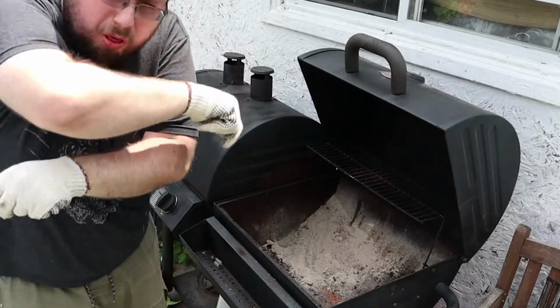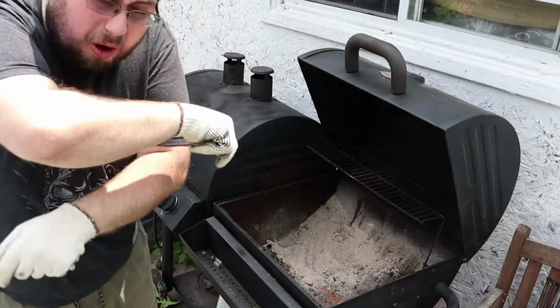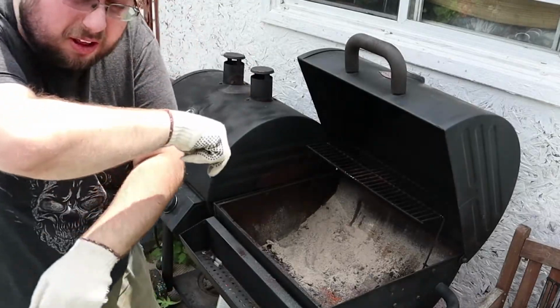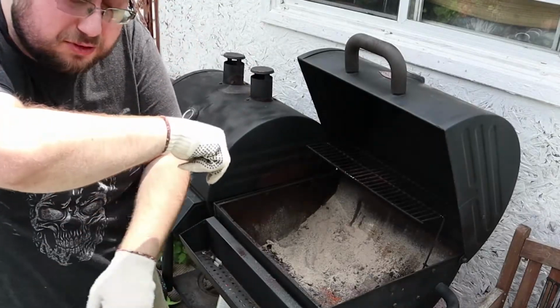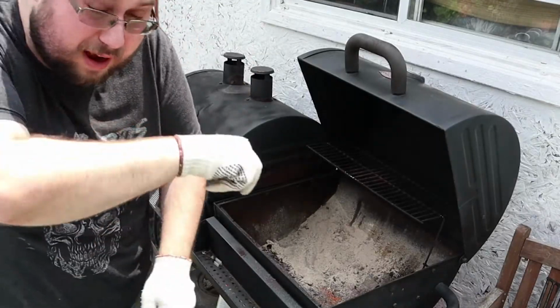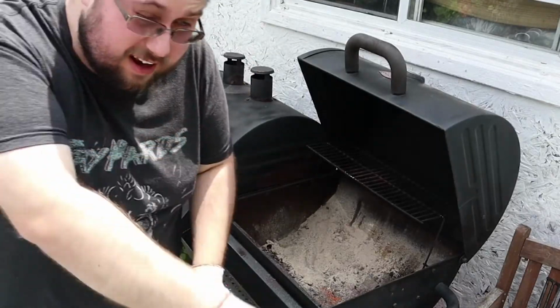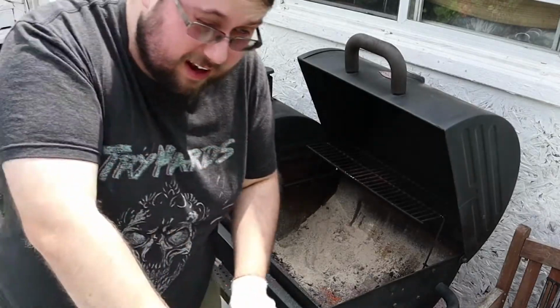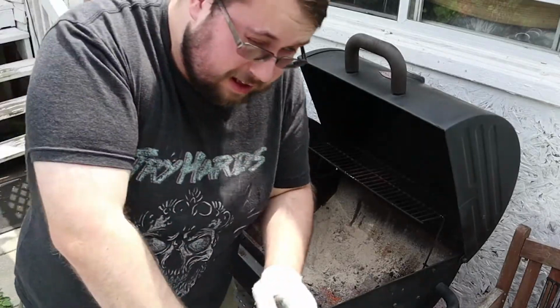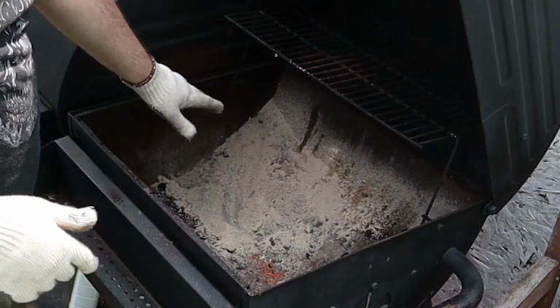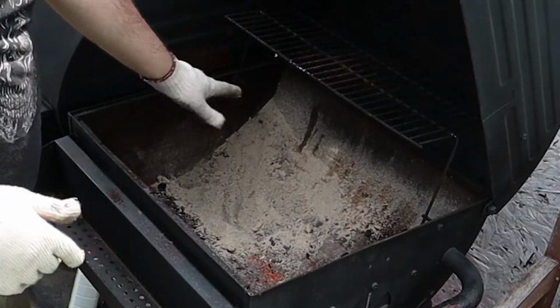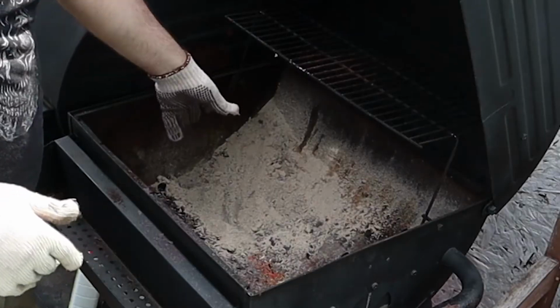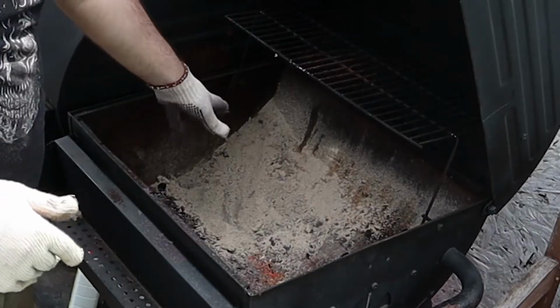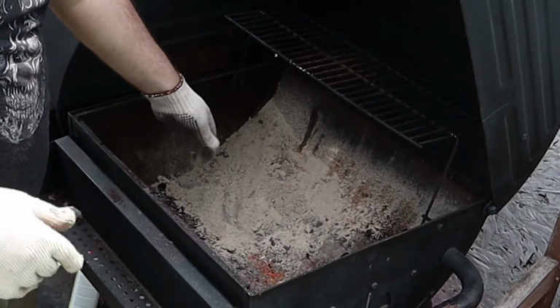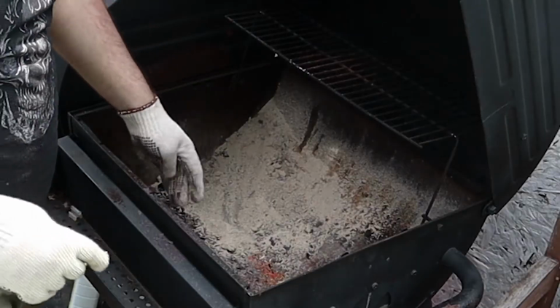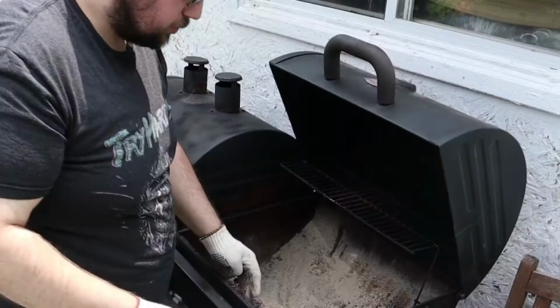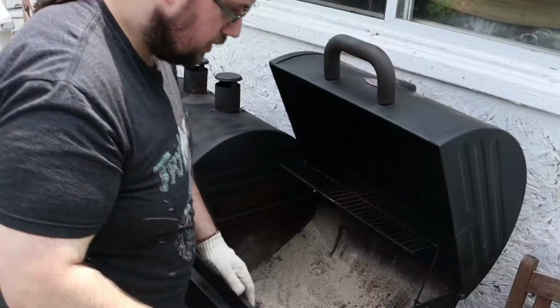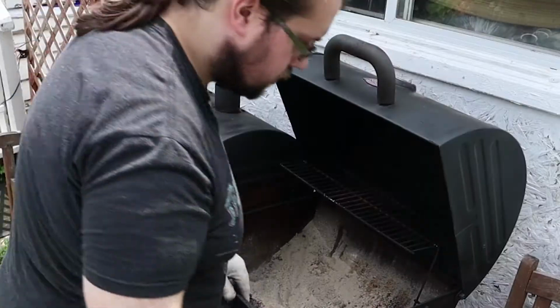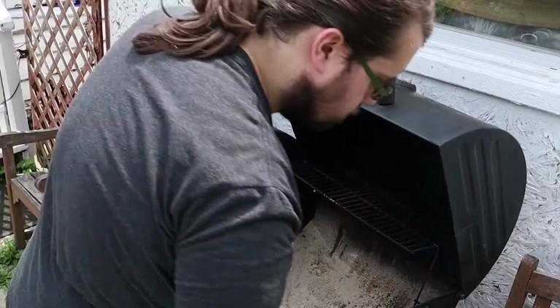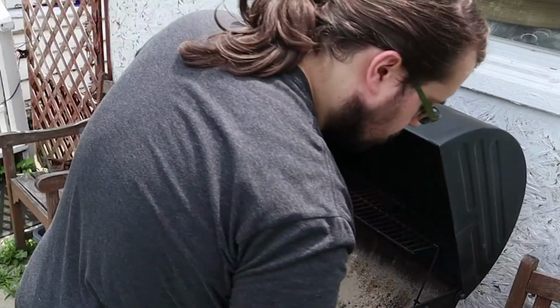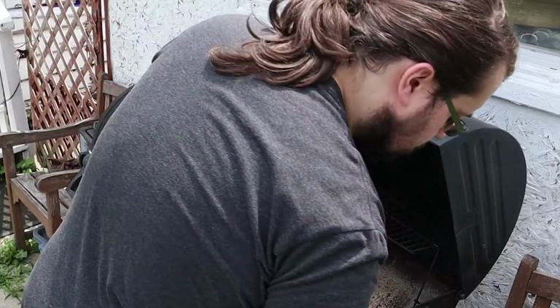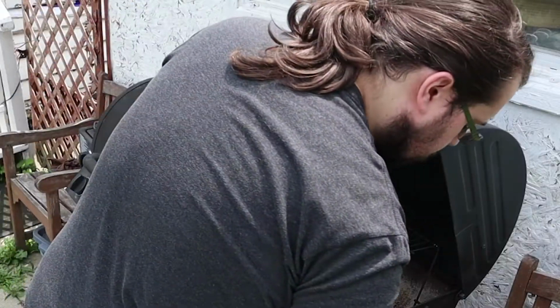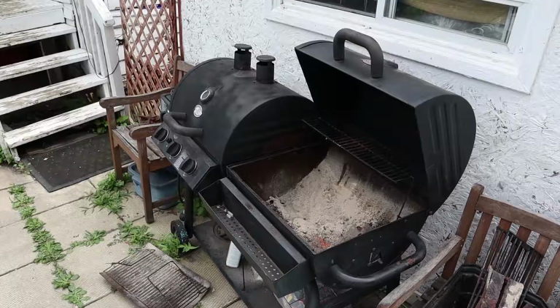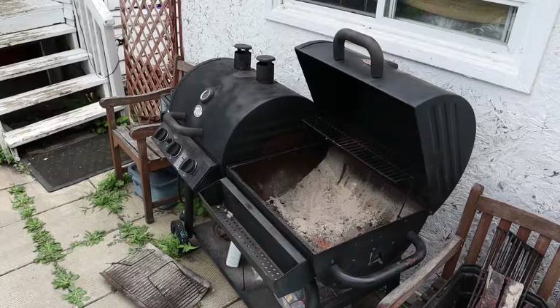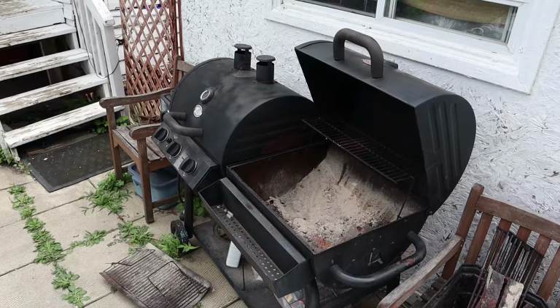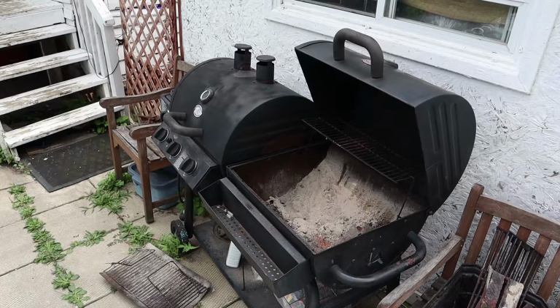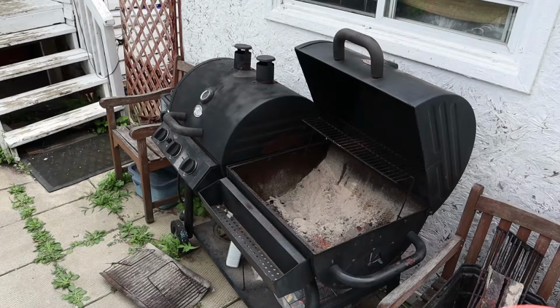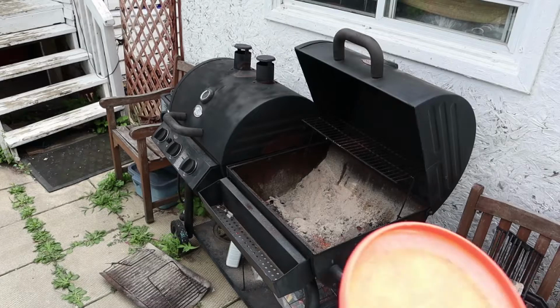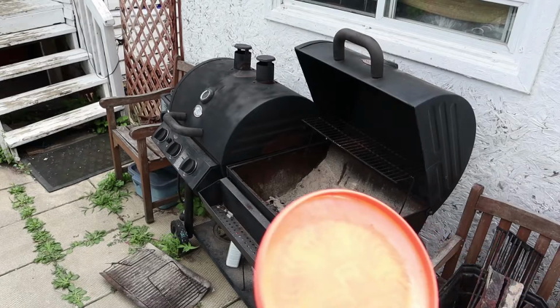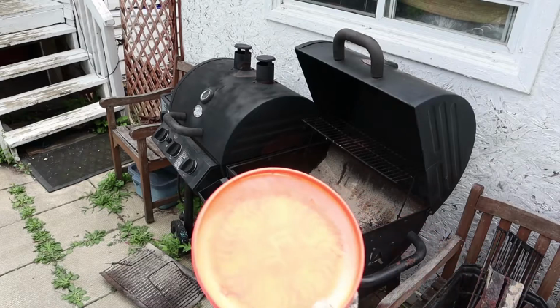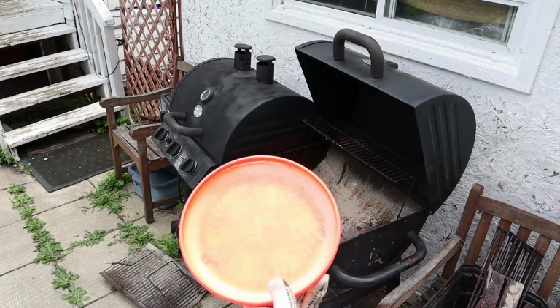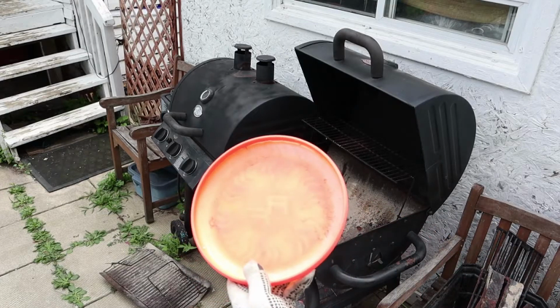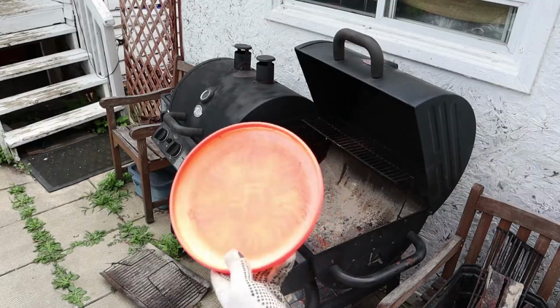Oh, that was a bad idea. Got some ash still in here, so I need to scoop it out. We're going to keep this perfectly scuffed.